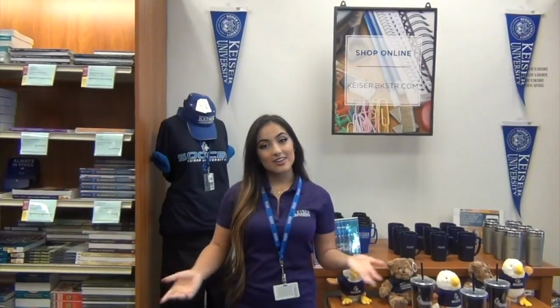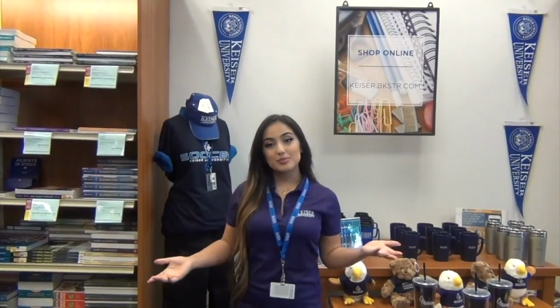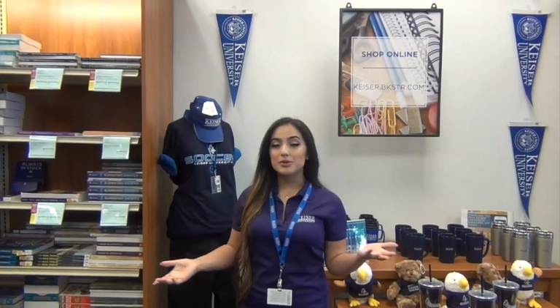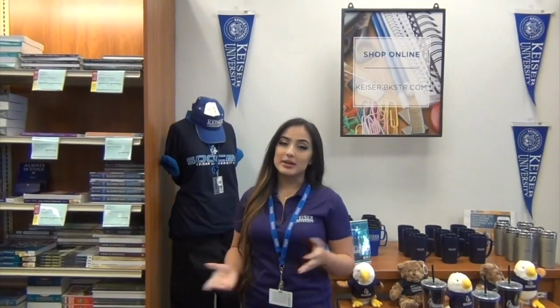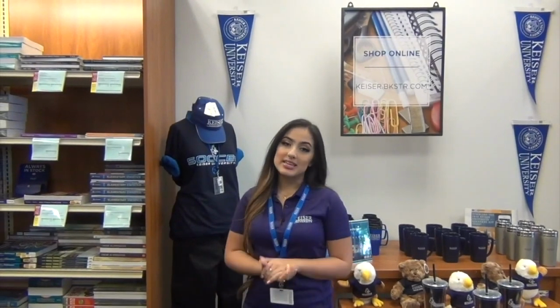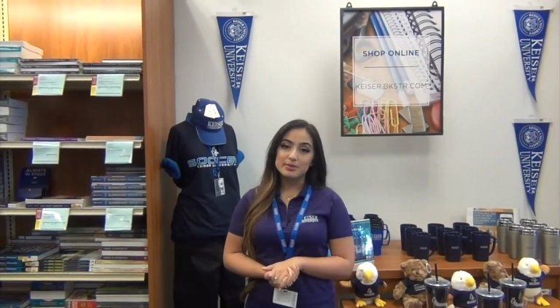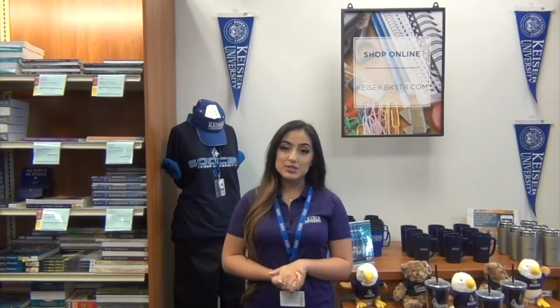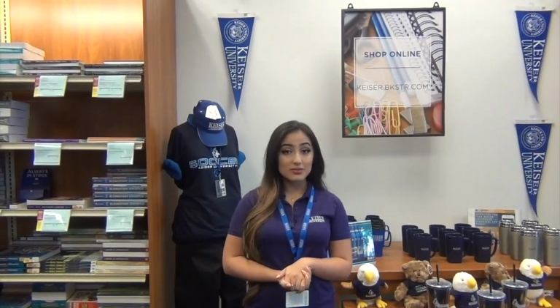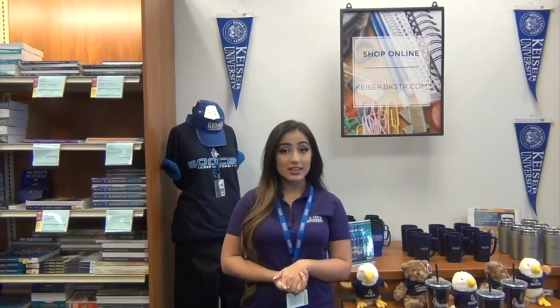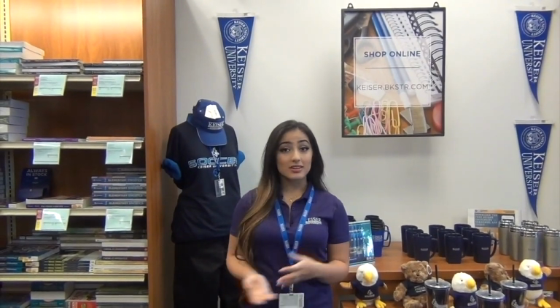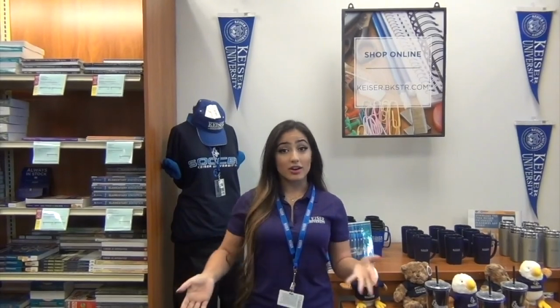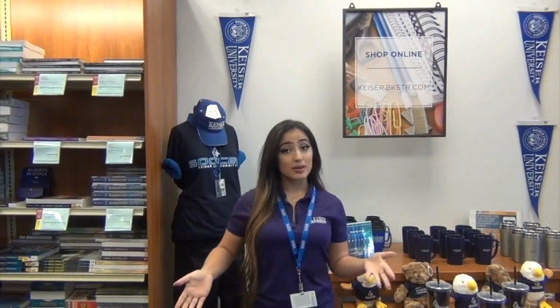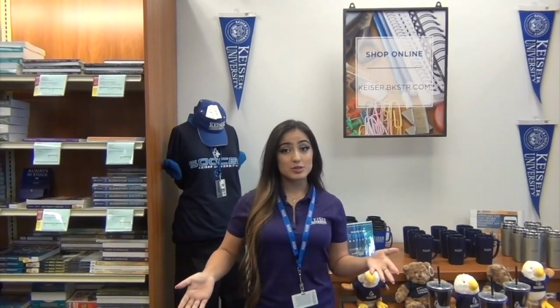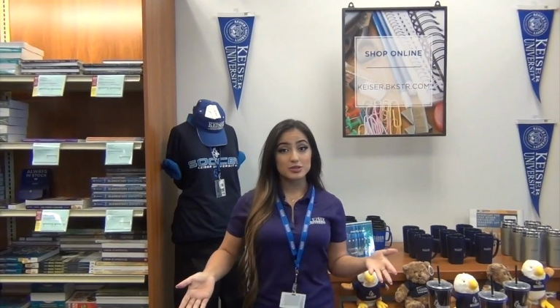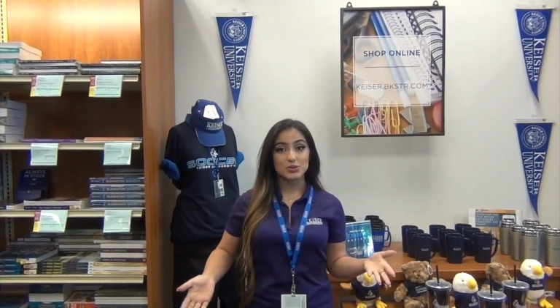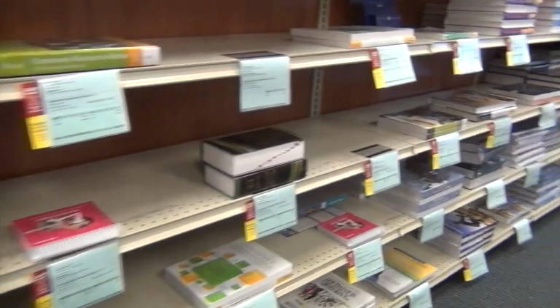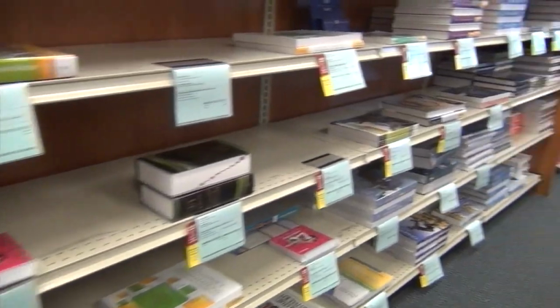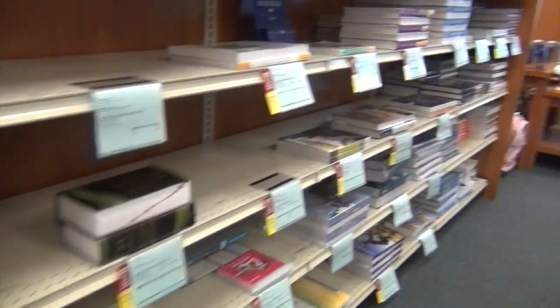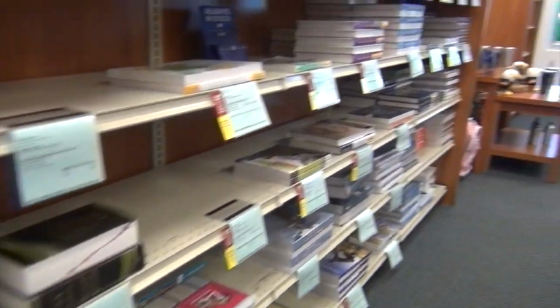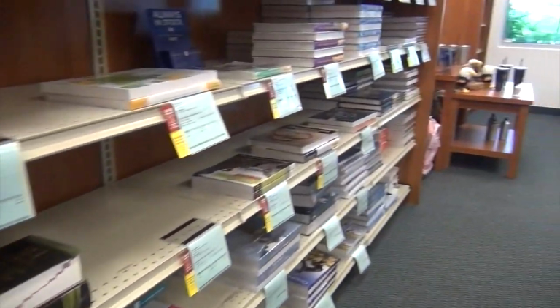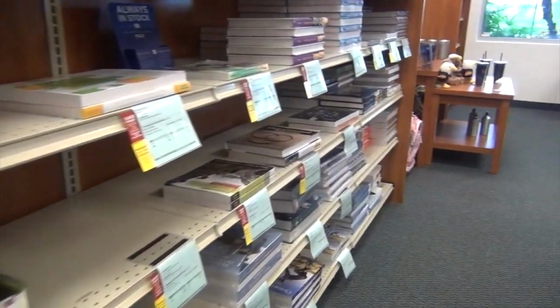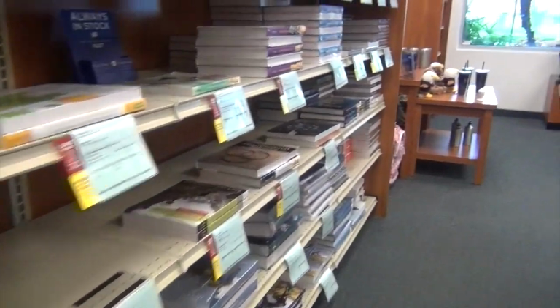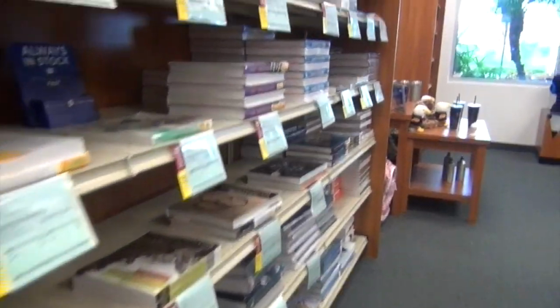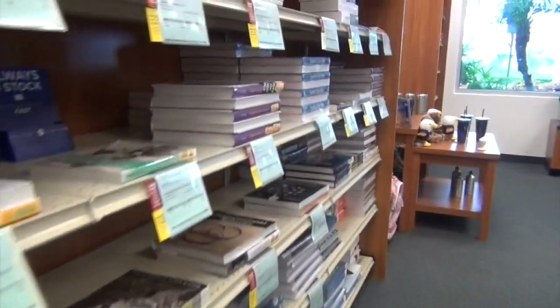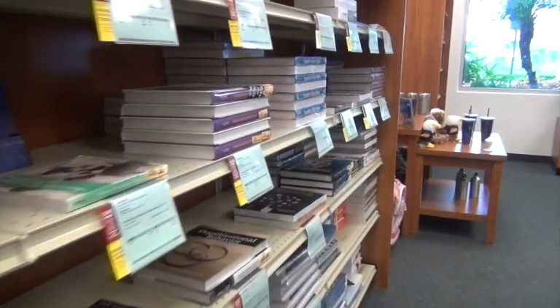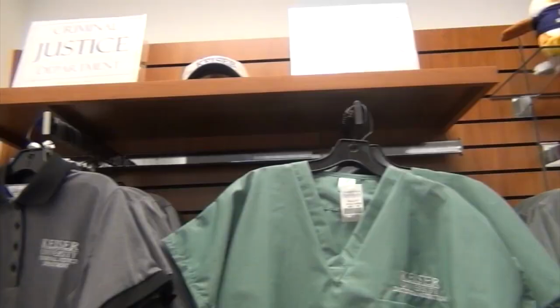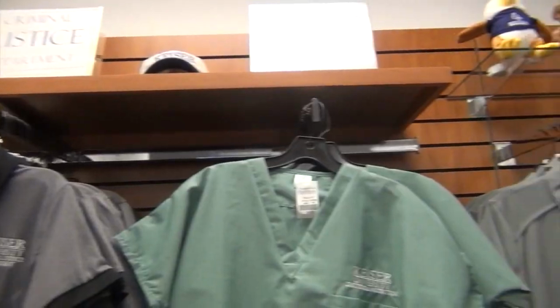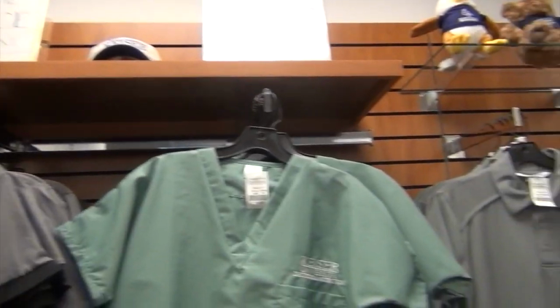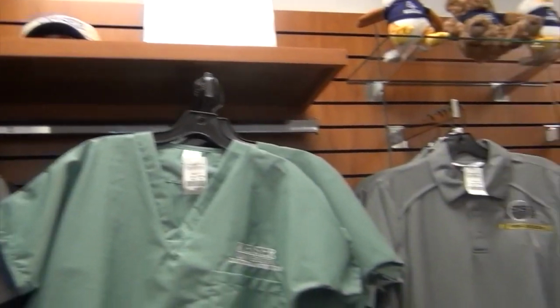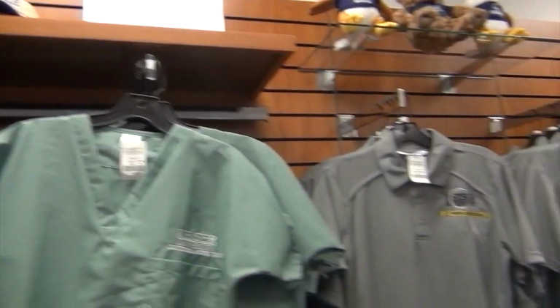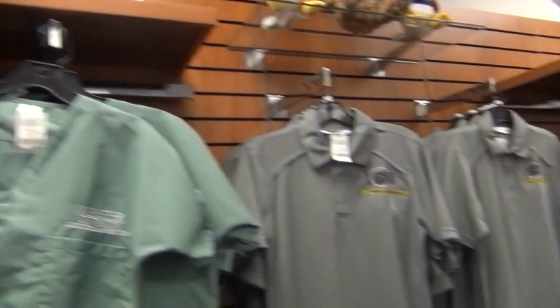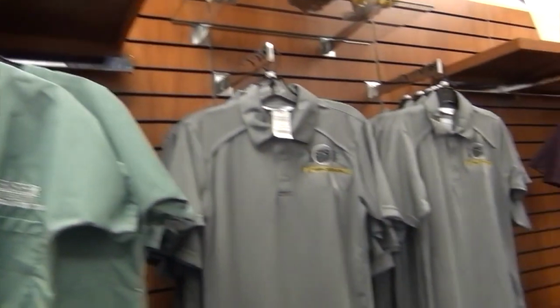Here at the Pembroke Pines campus, you even get an on-campus bookstore where you can buy the books that you need for your classes as well as the uniforms that you need for them.